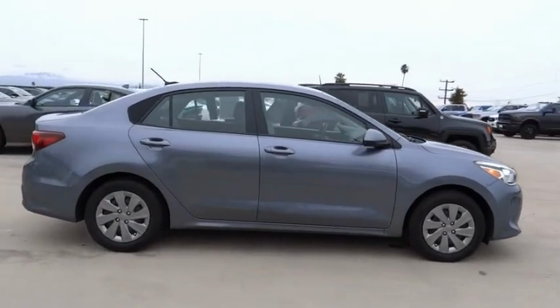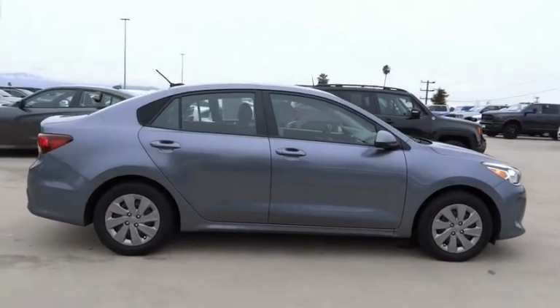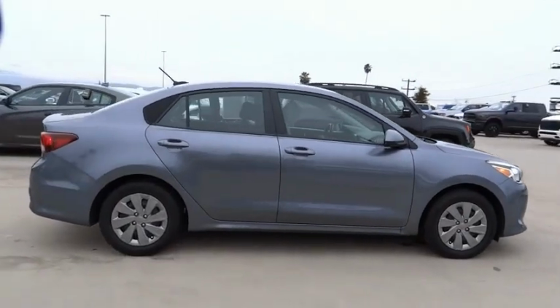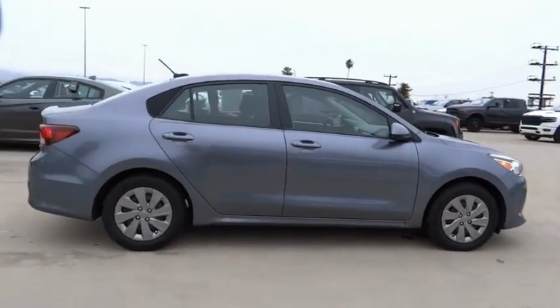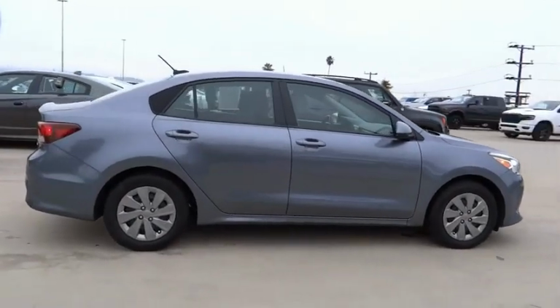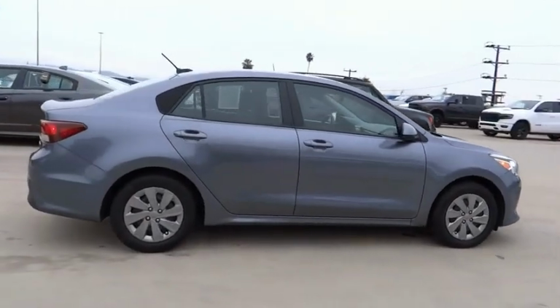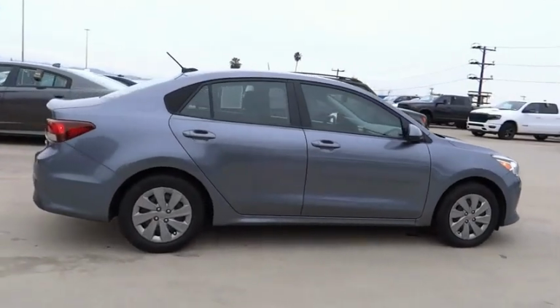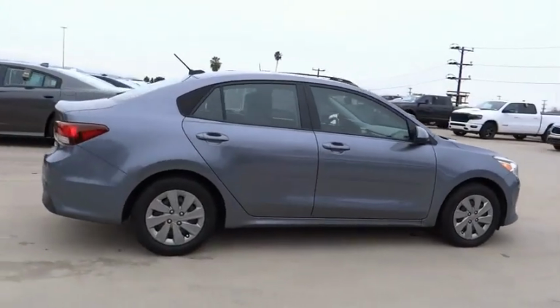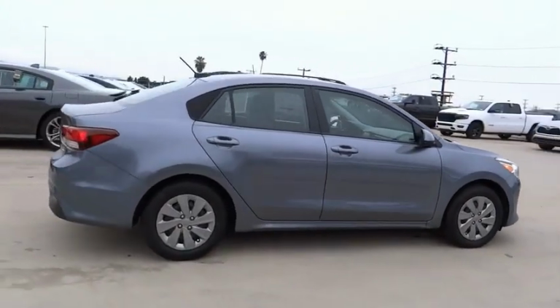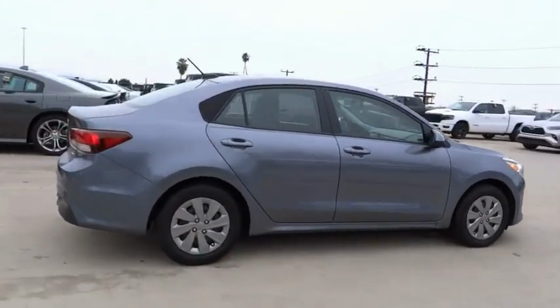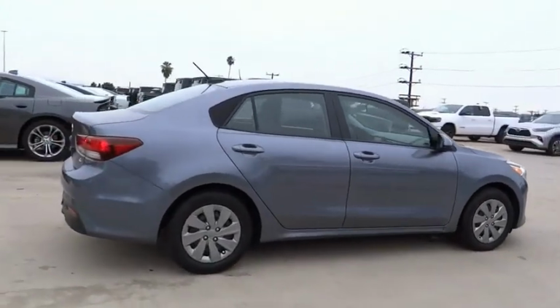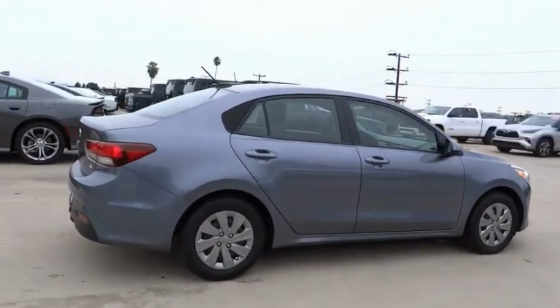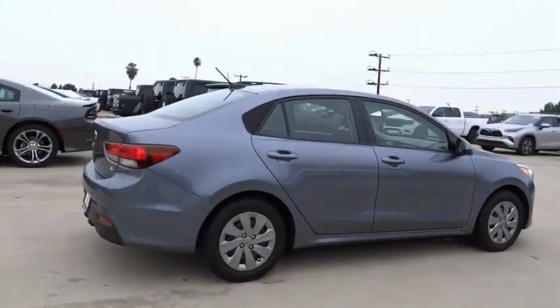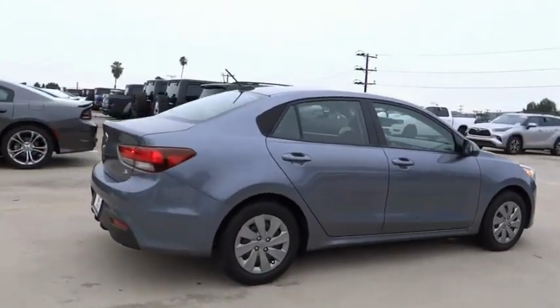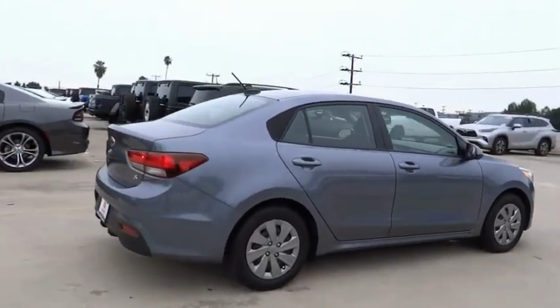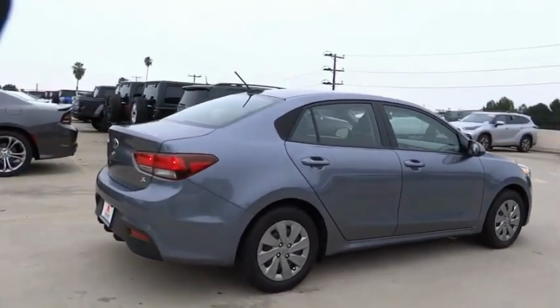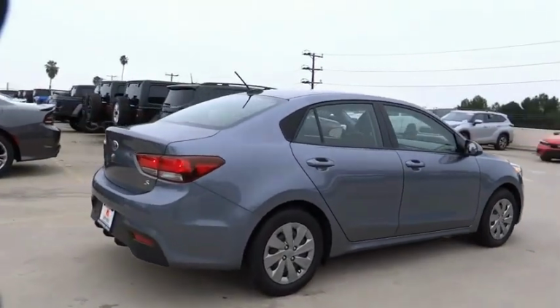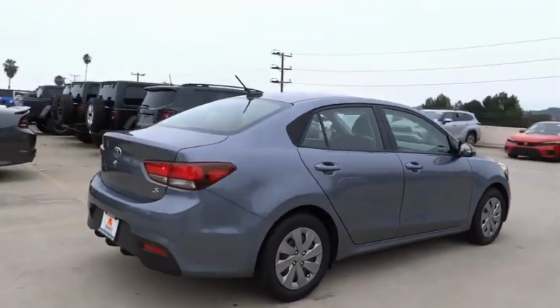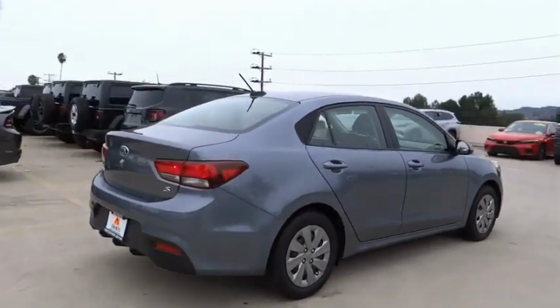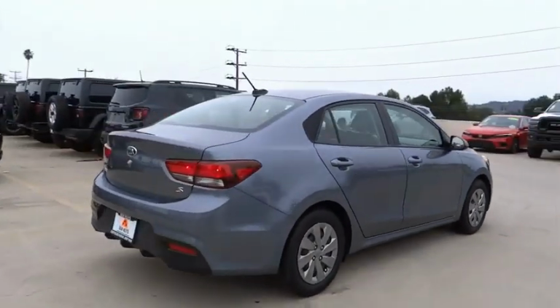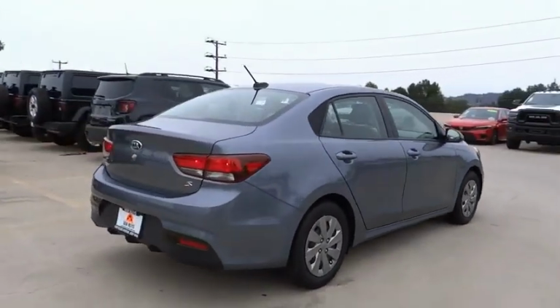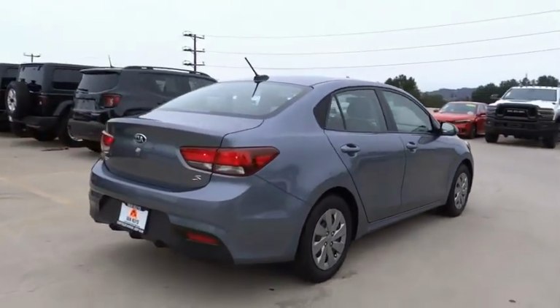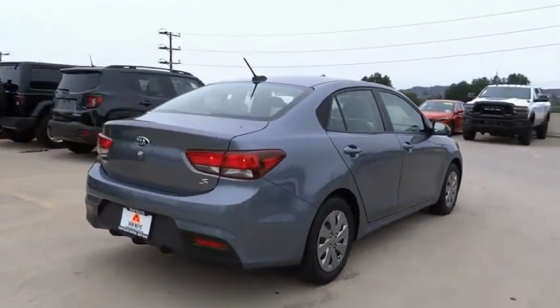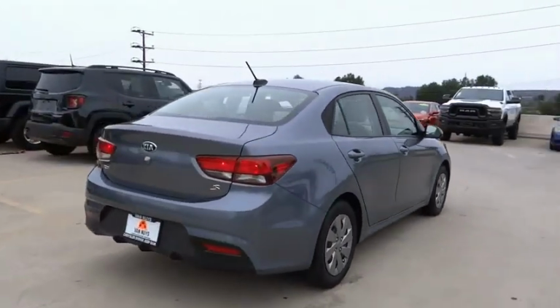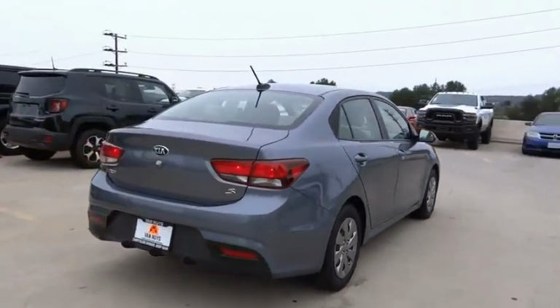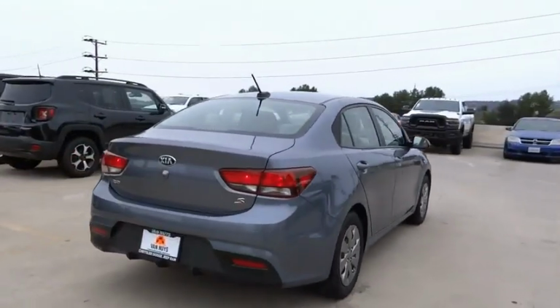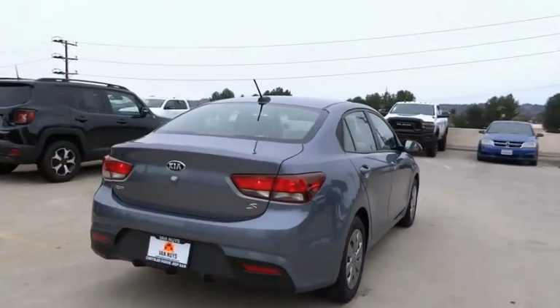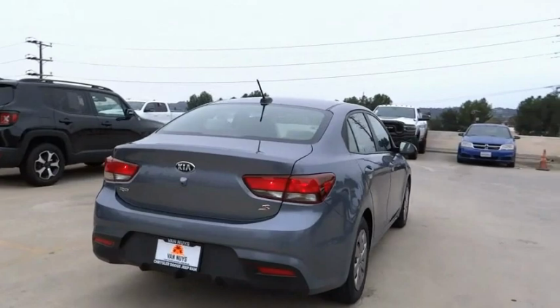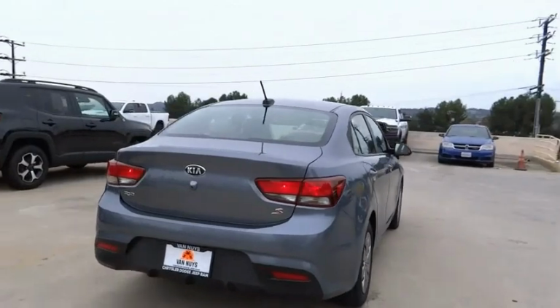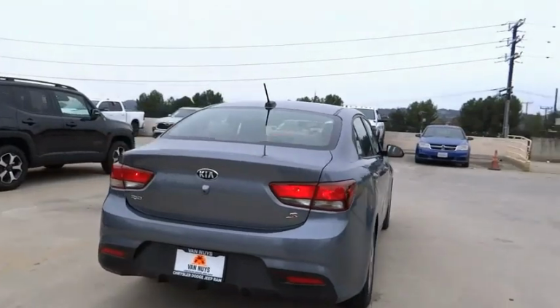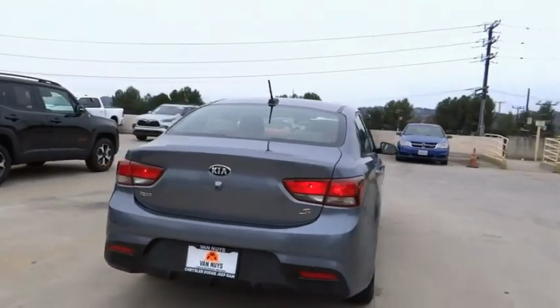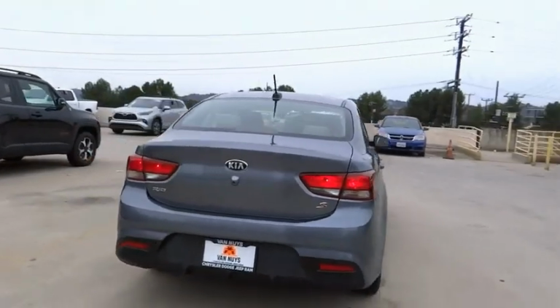Rear window defroster, security system, low tire pressure warning. Come take a test drive today.